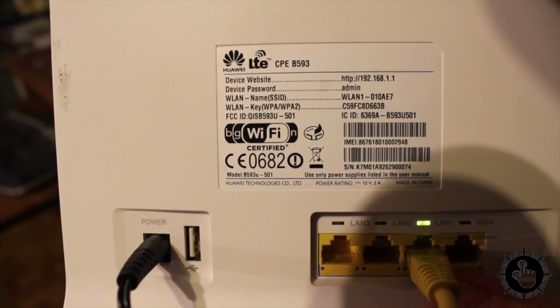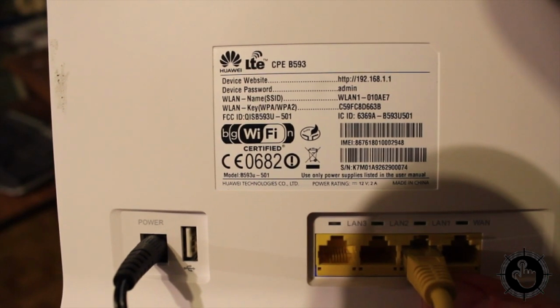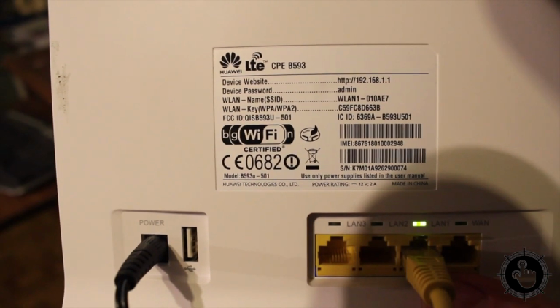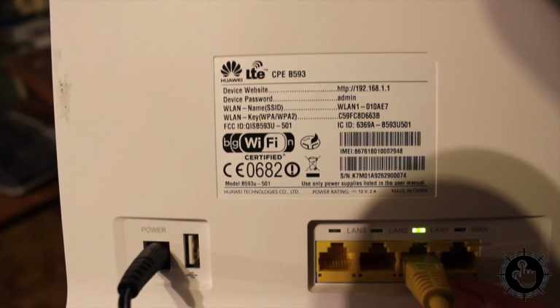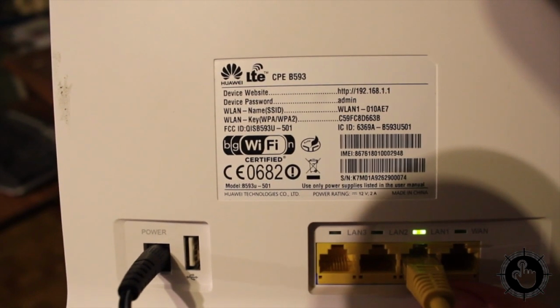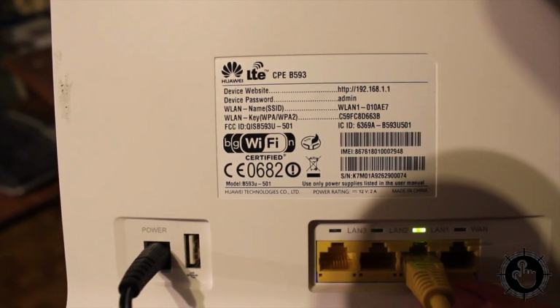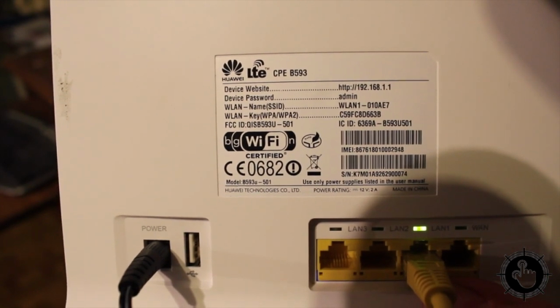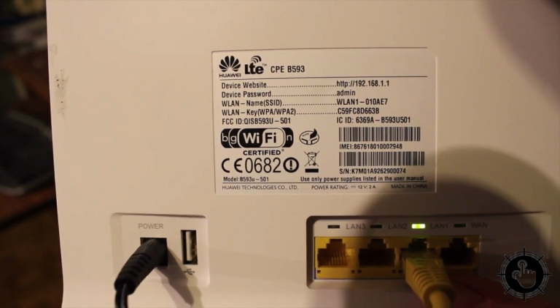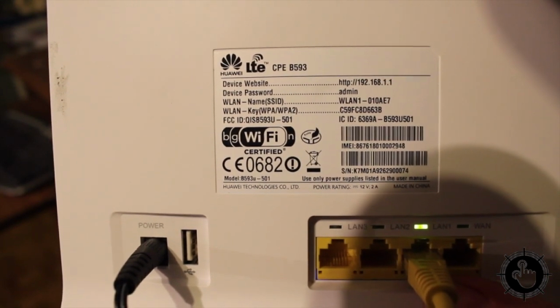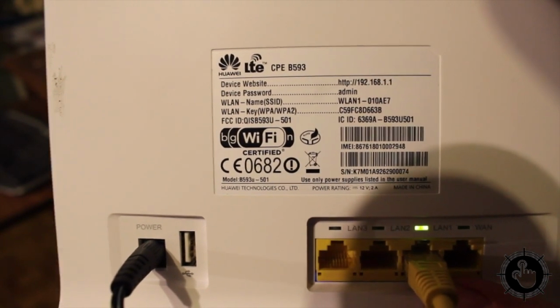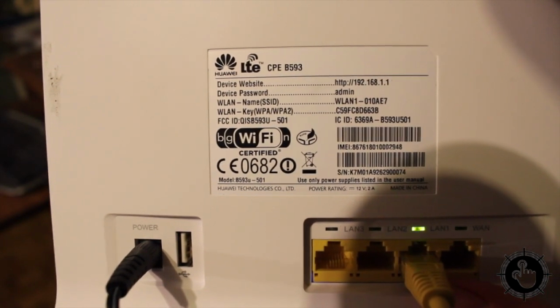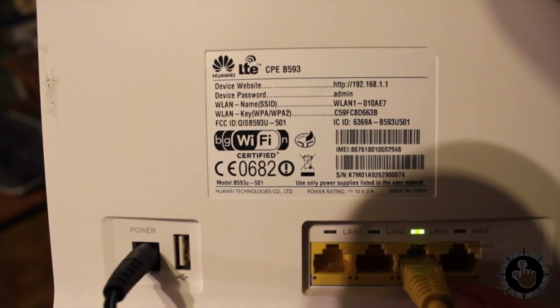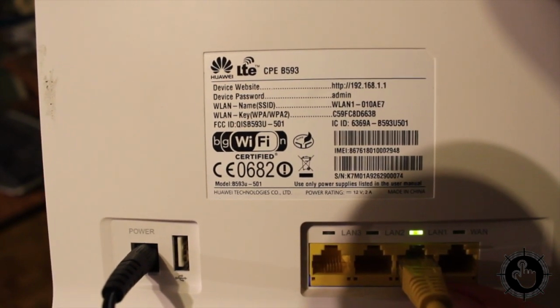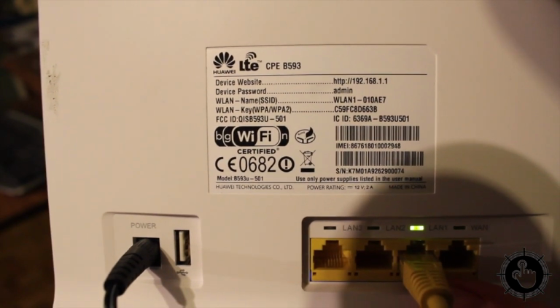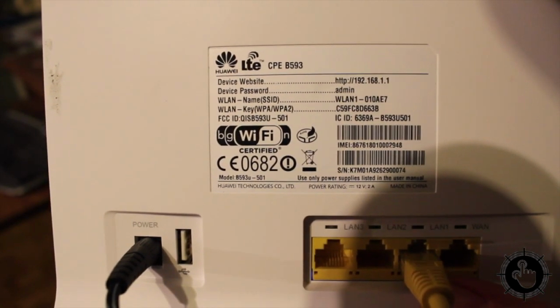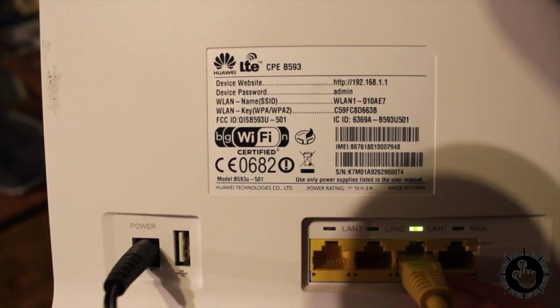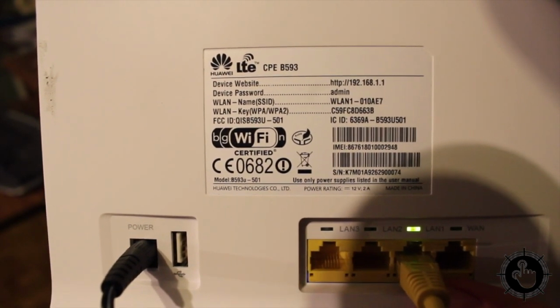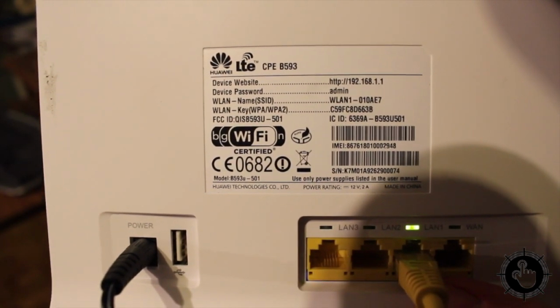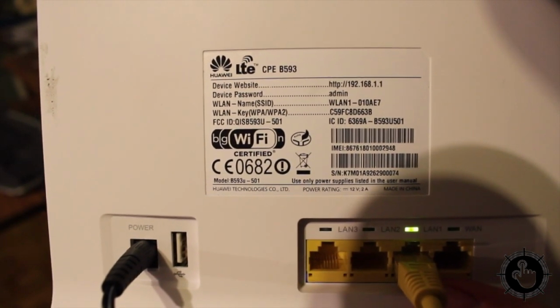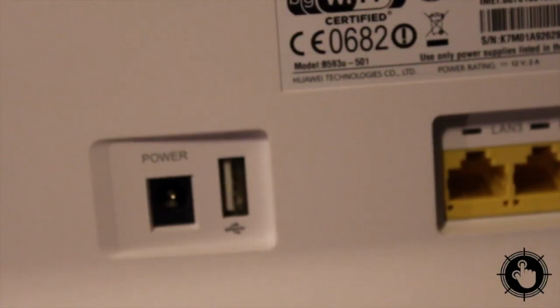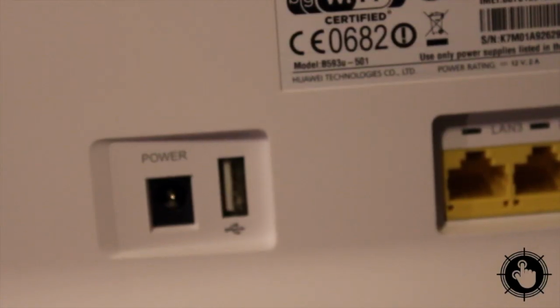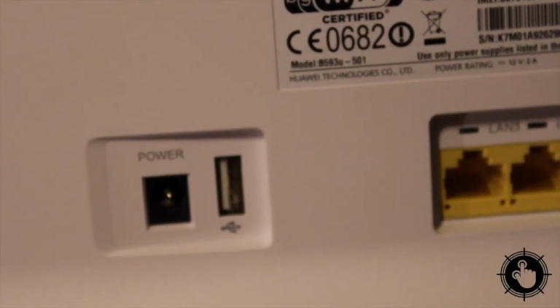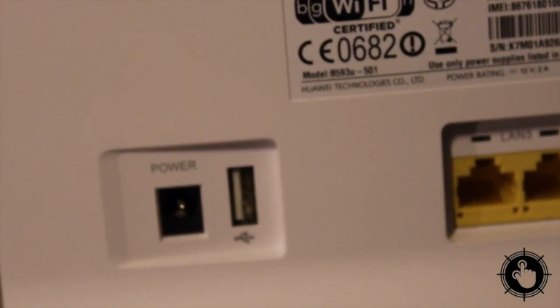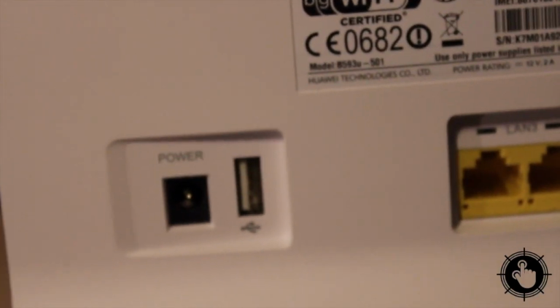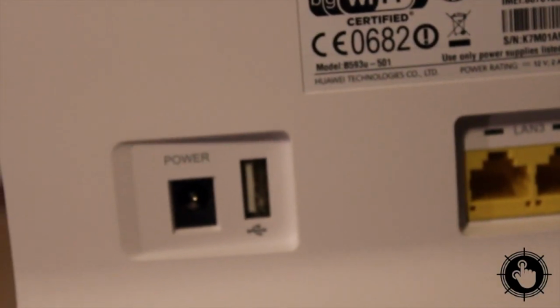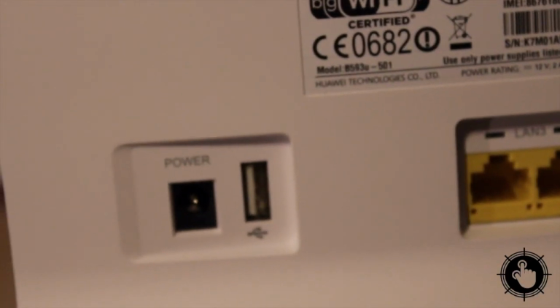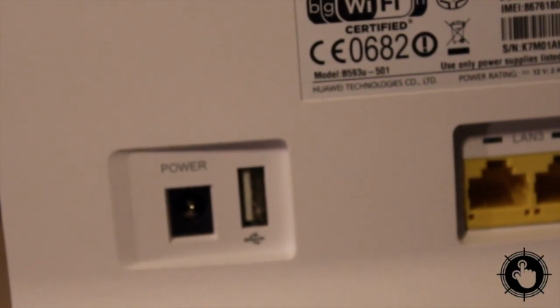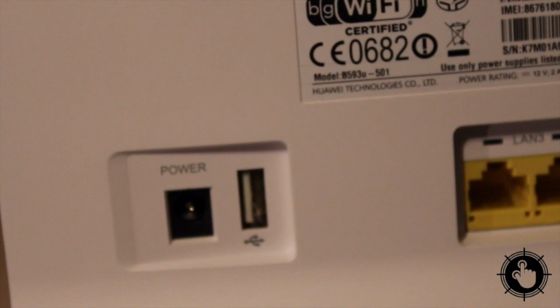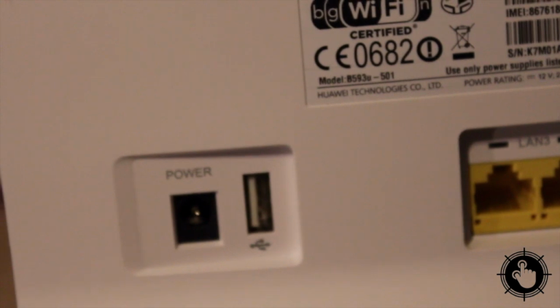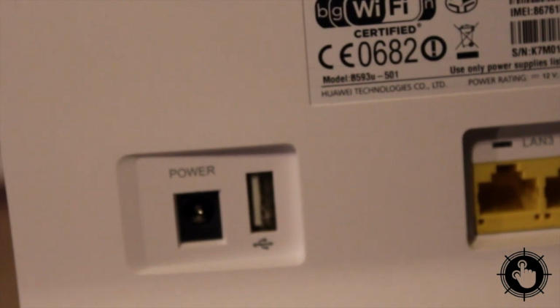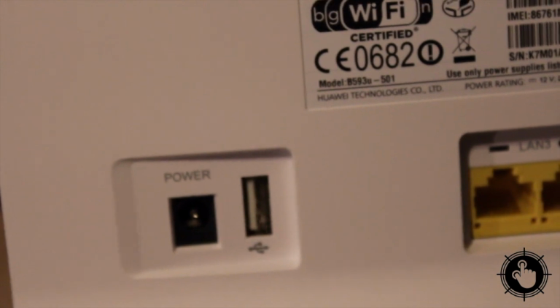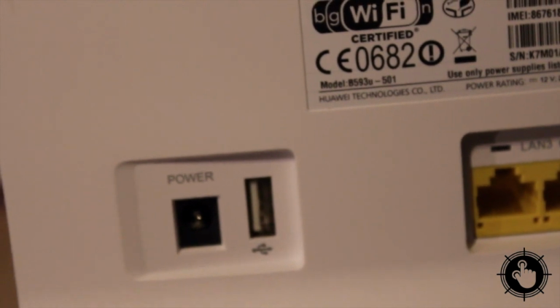Everything you need to know to connect is written on the back of your modem. Just plug in the power to get started.